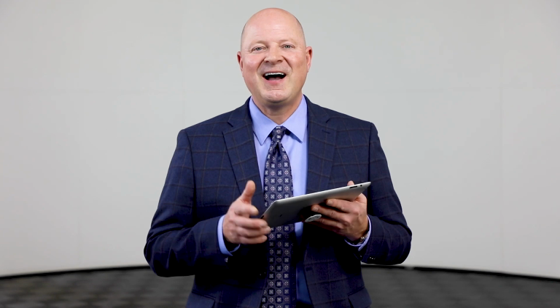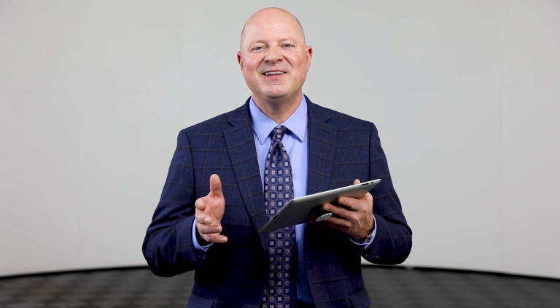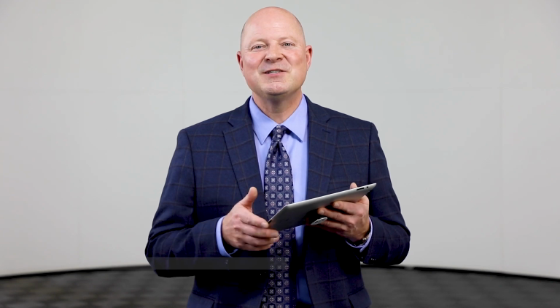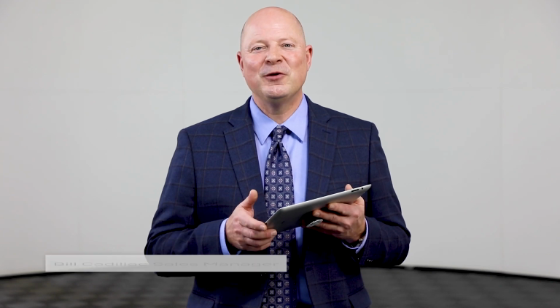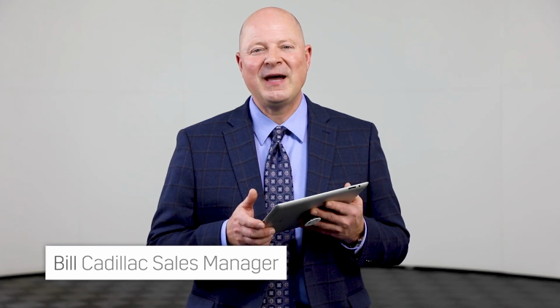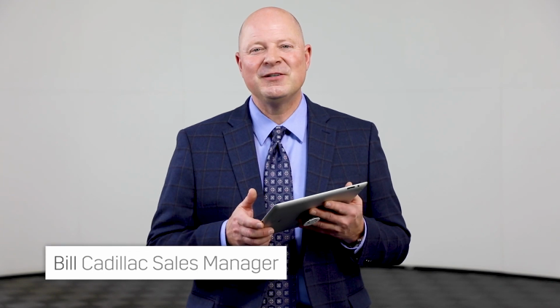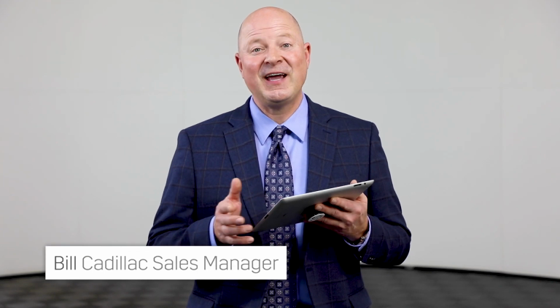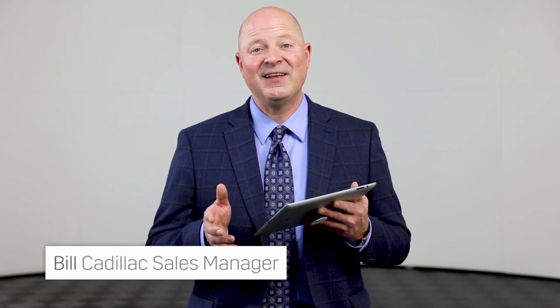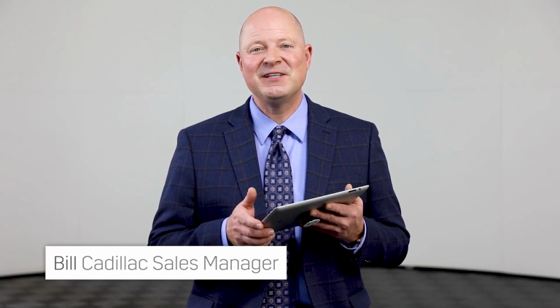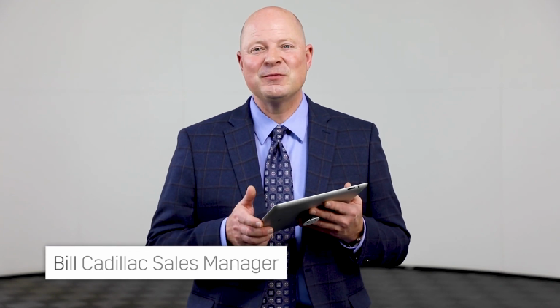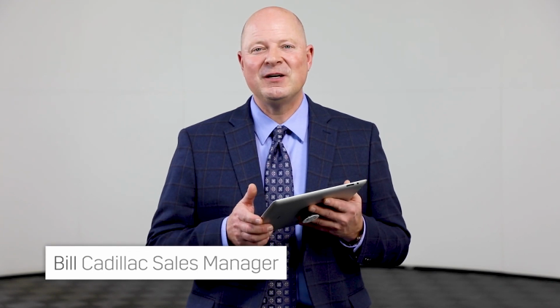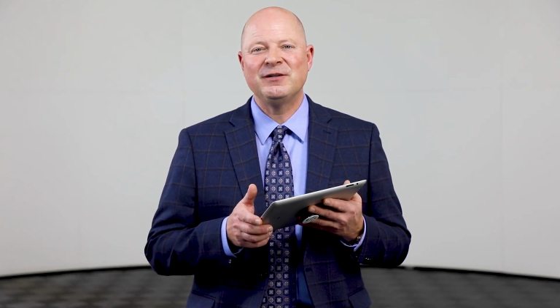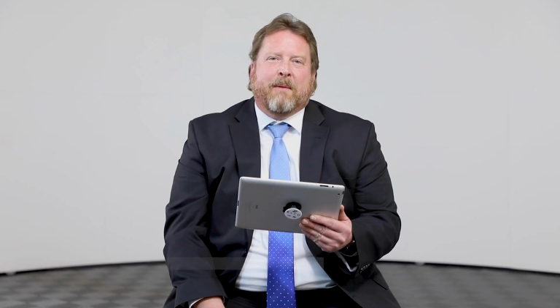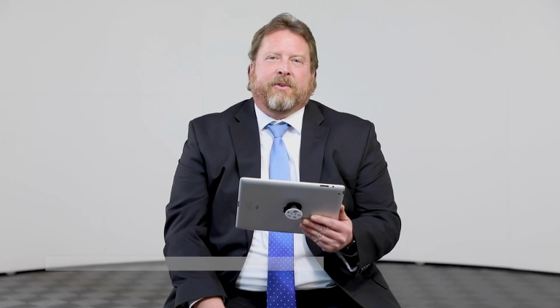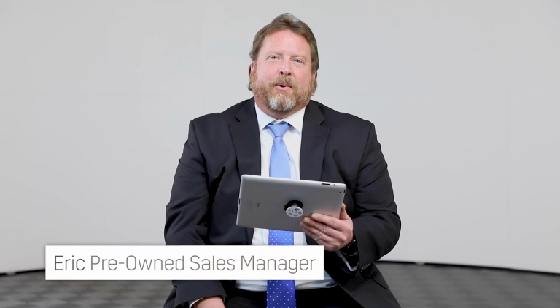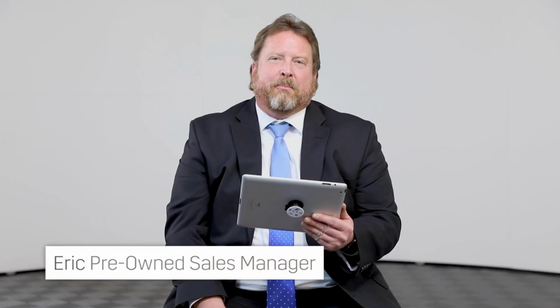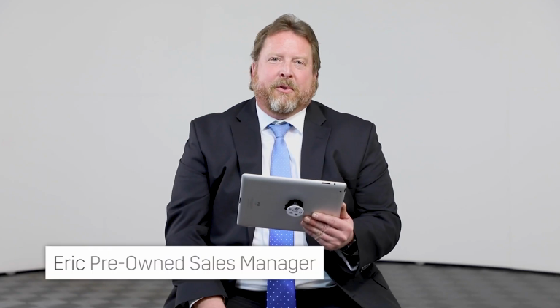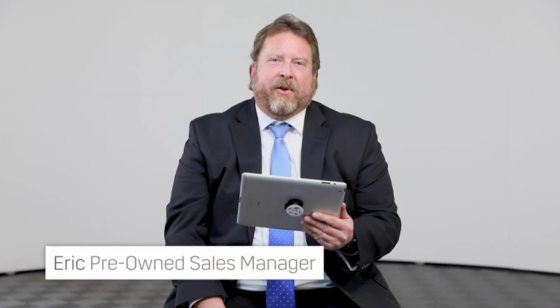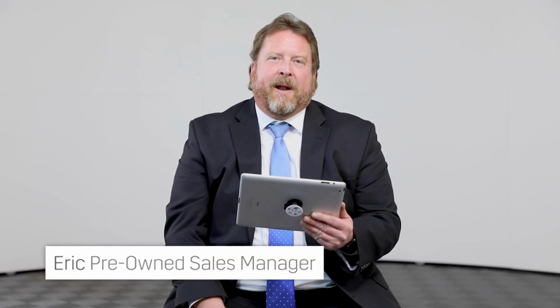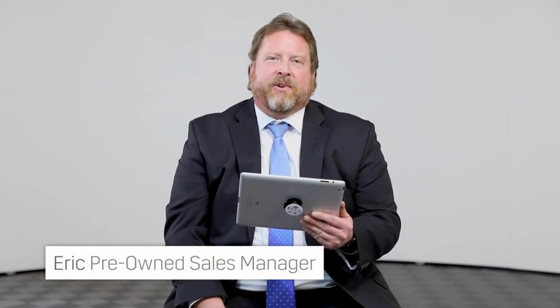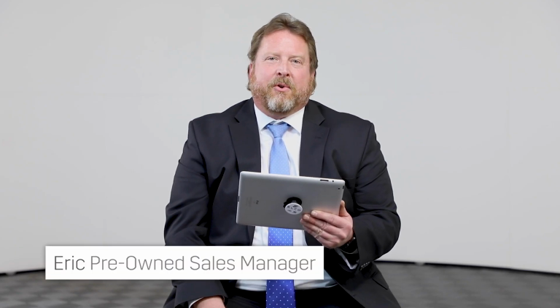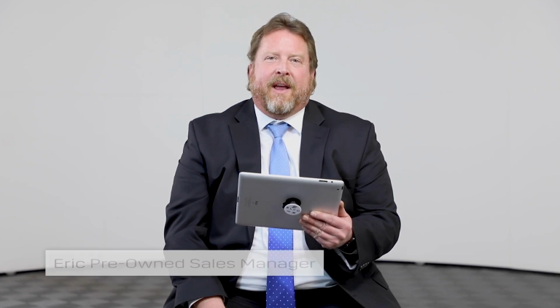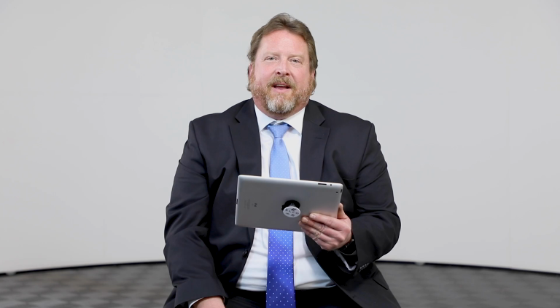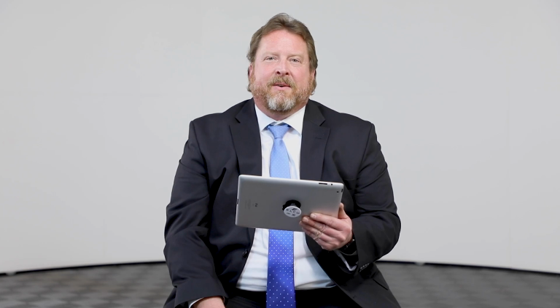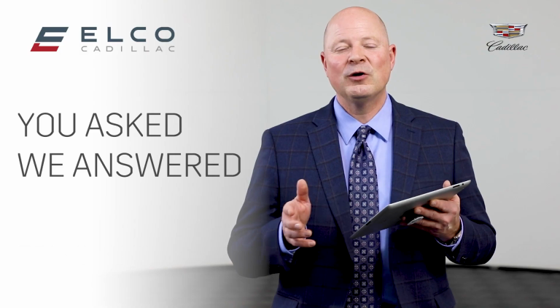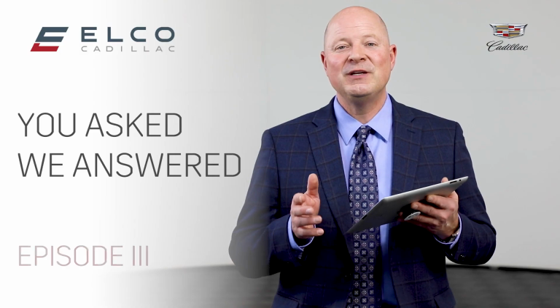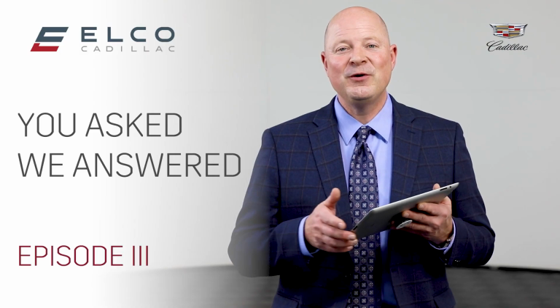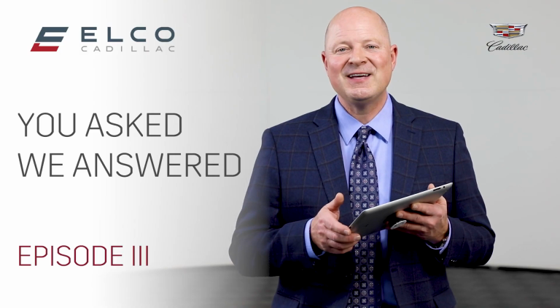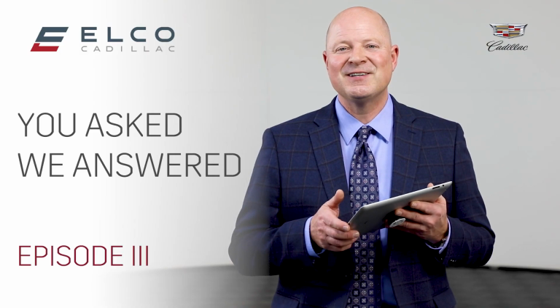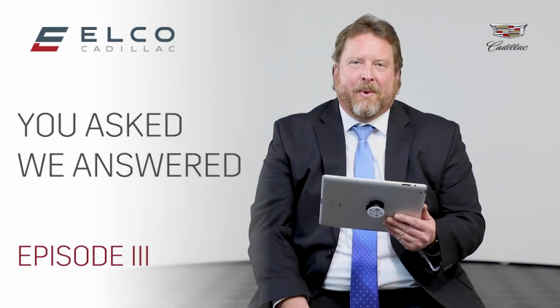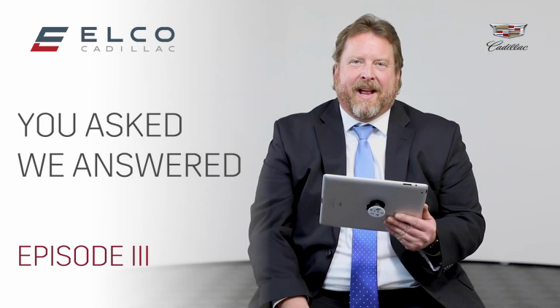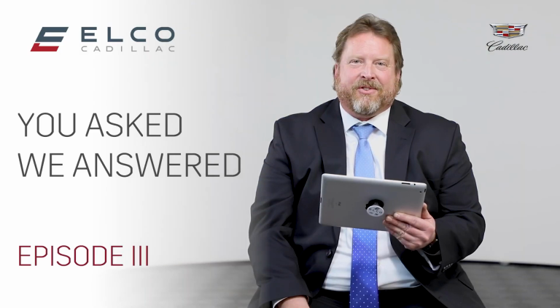Hi, this is Bill Pastor, Cadillac Sales Manager. I'm Eric DeBruyne, pre-owned sales manager at Elko Cadillac. Welcome to You Asked, We Answer.